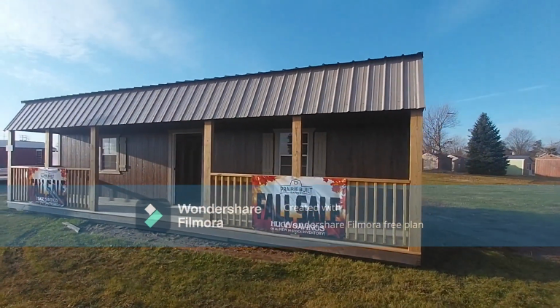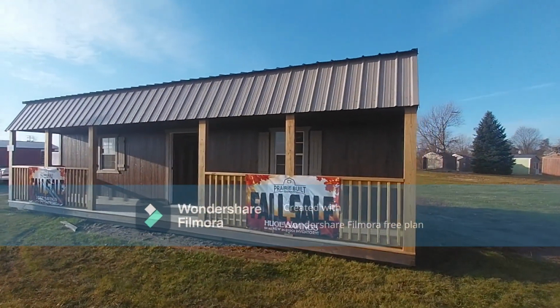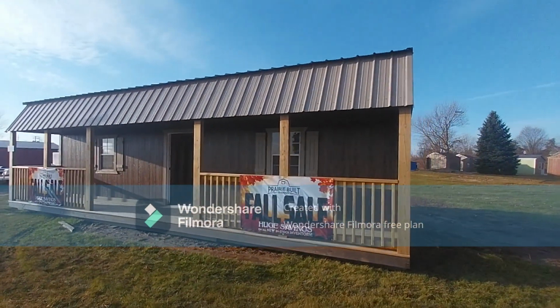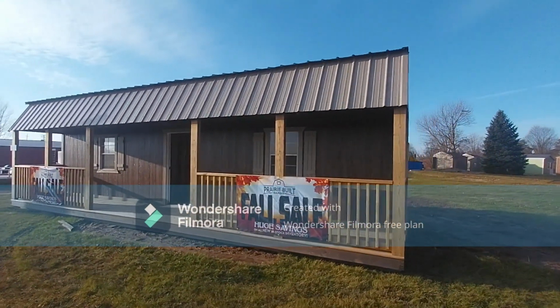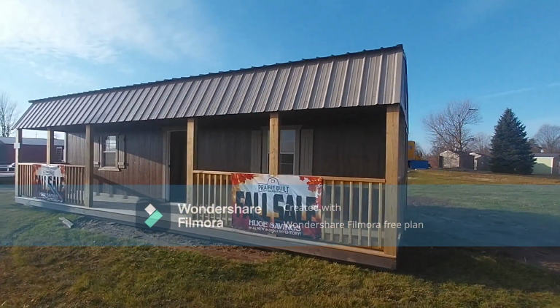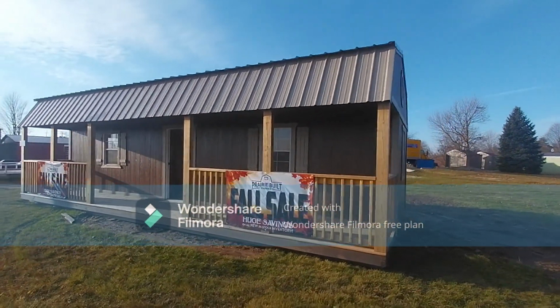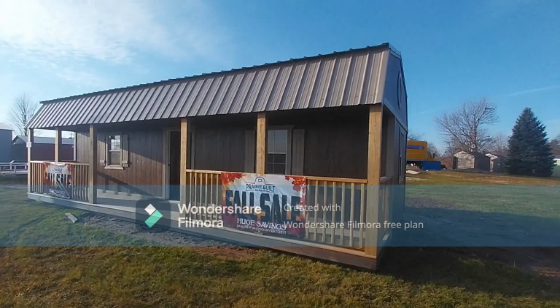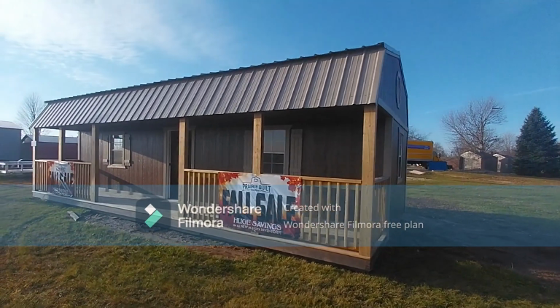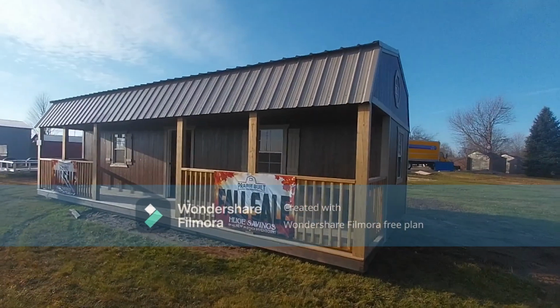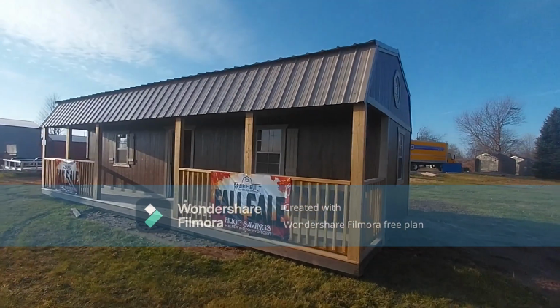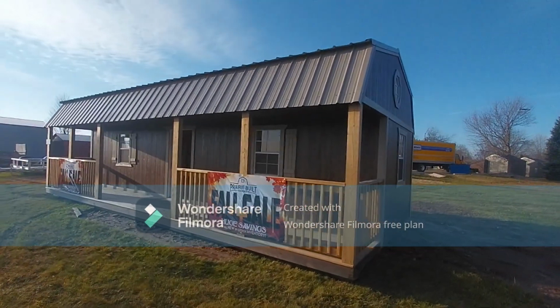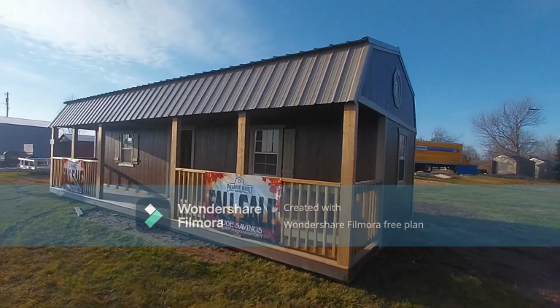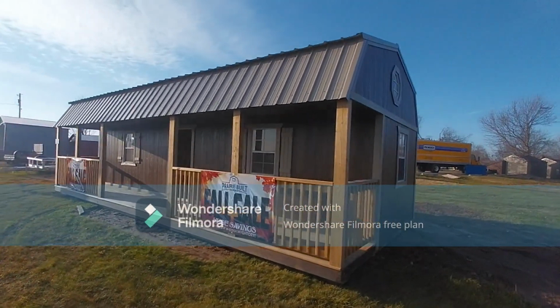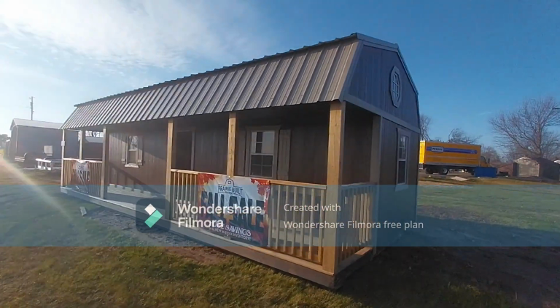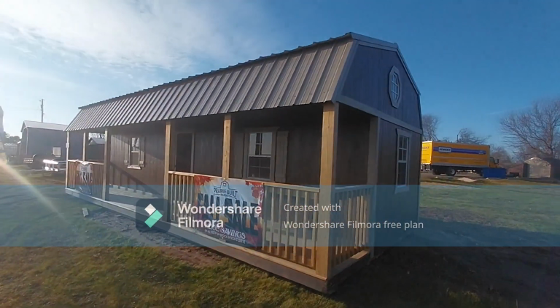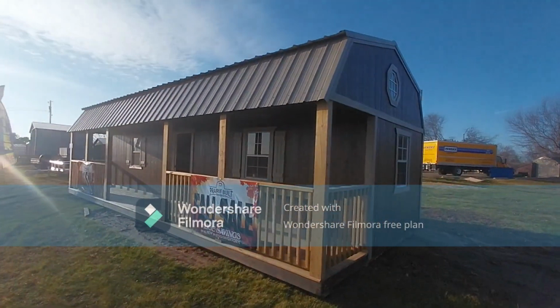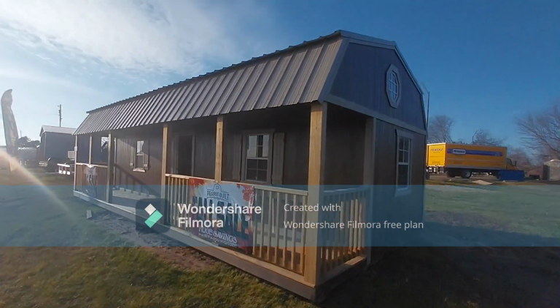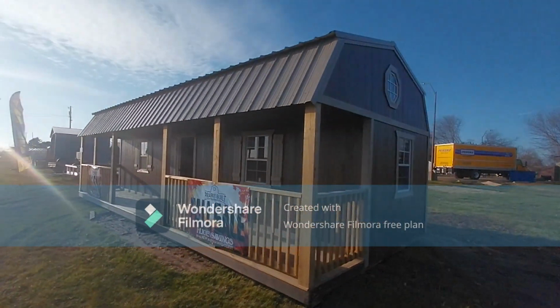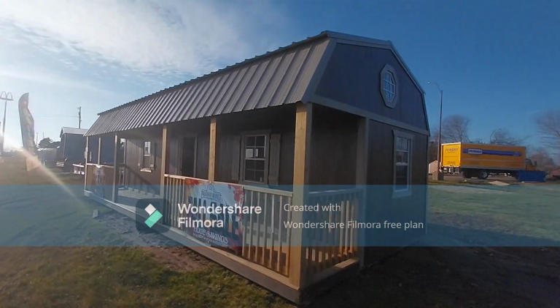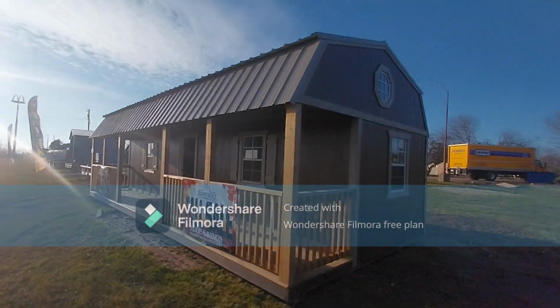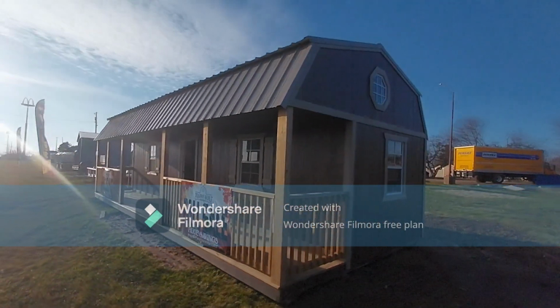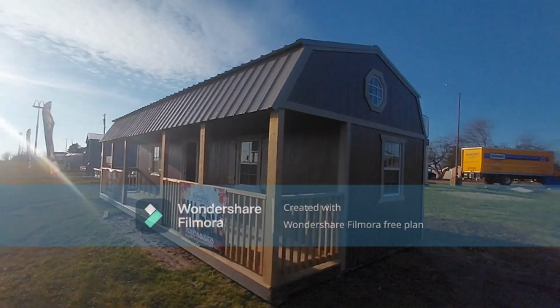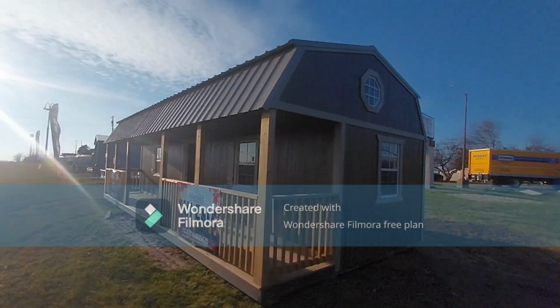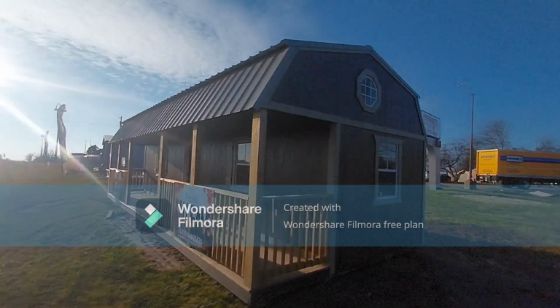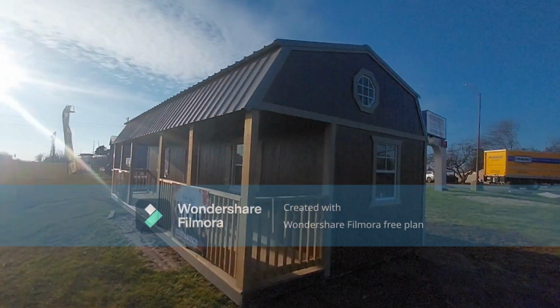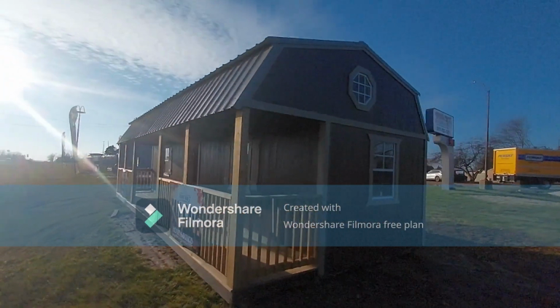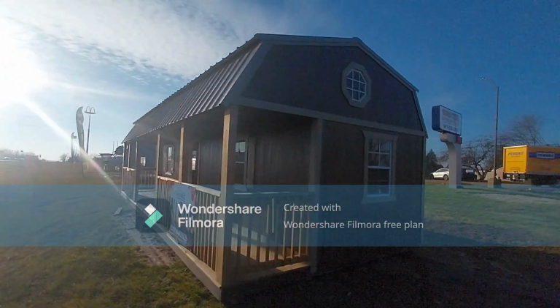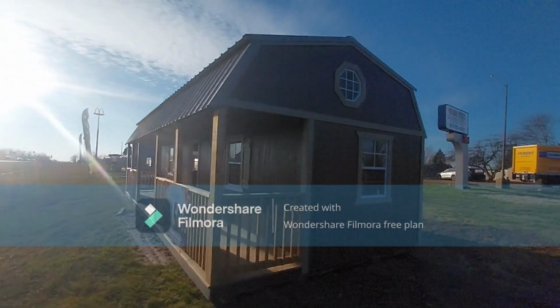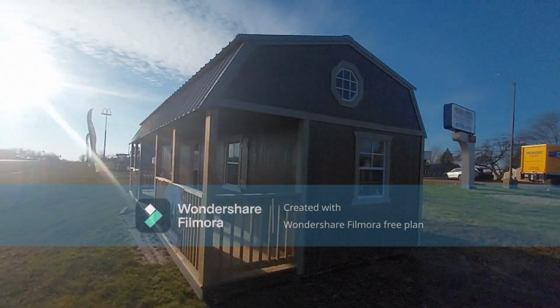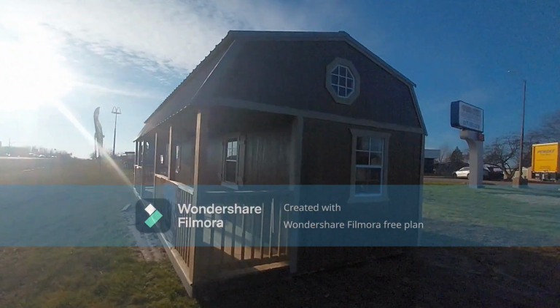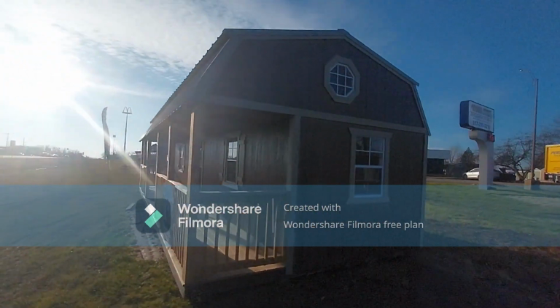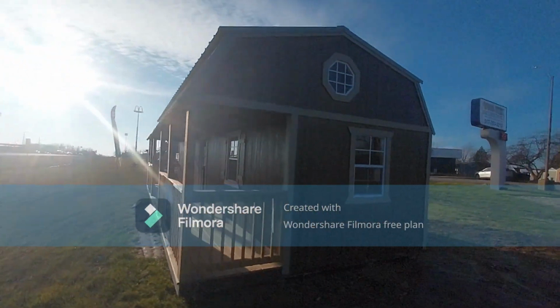It is chestnut mahogany polyurethane. Look at those octagon windows — they let a lot of light into the loft.